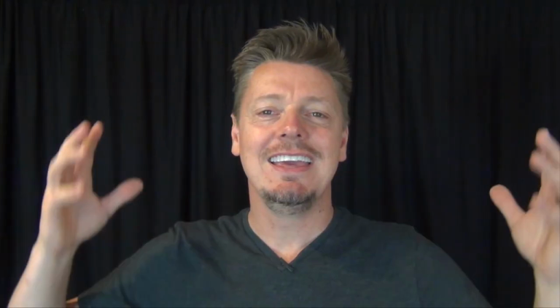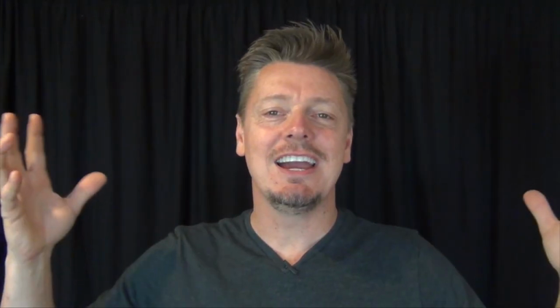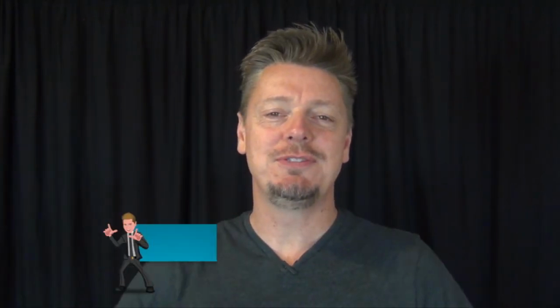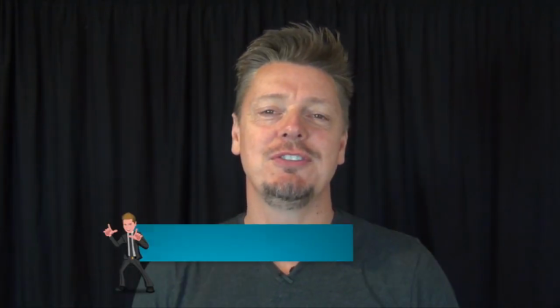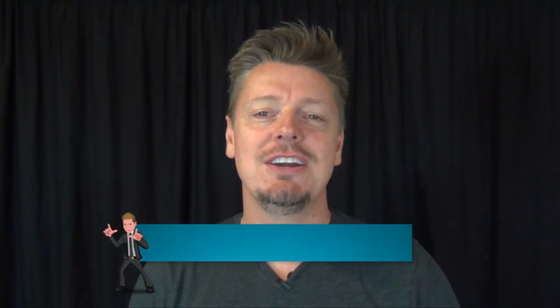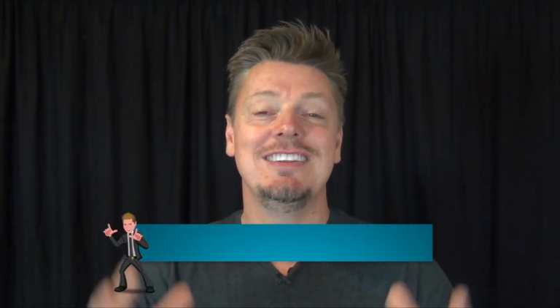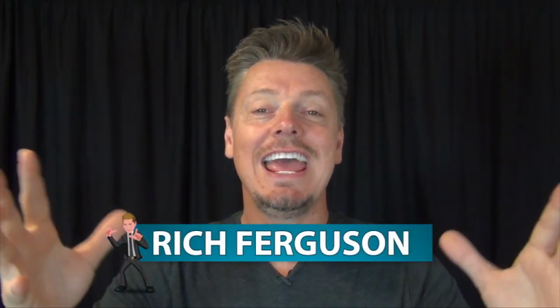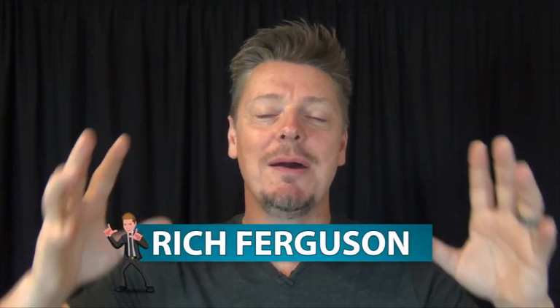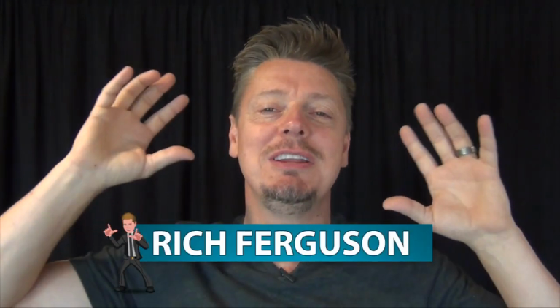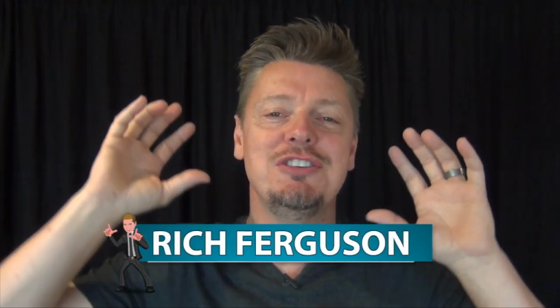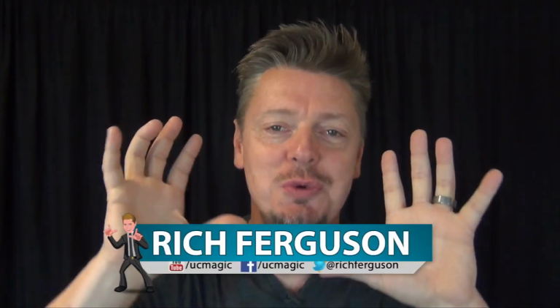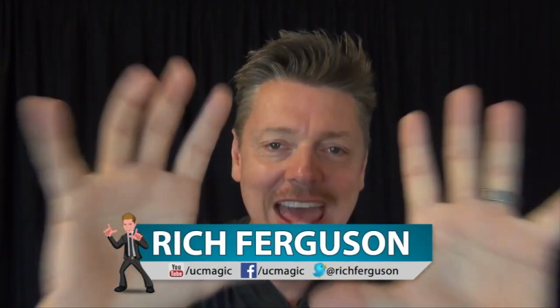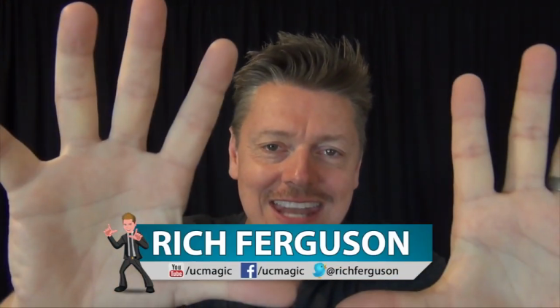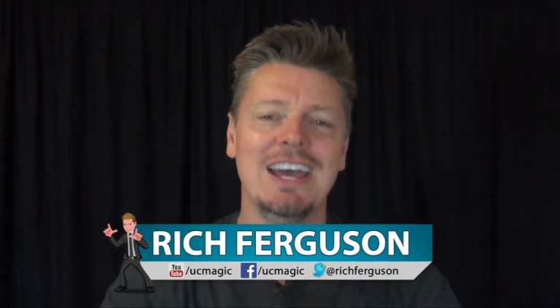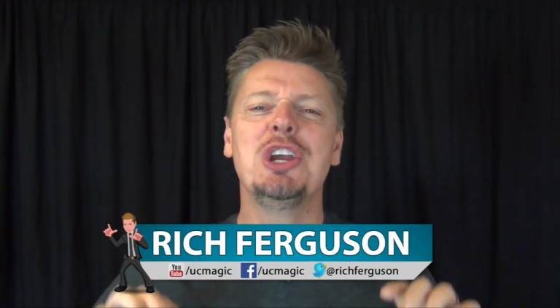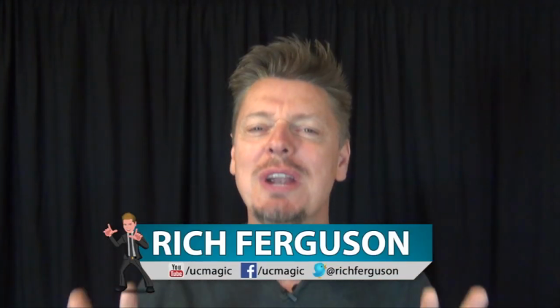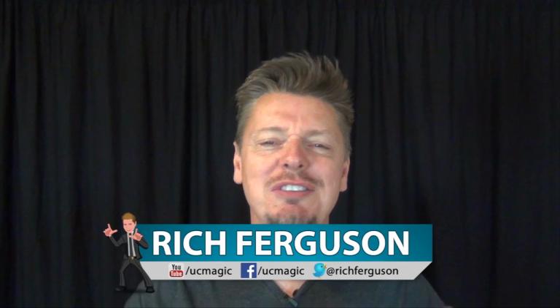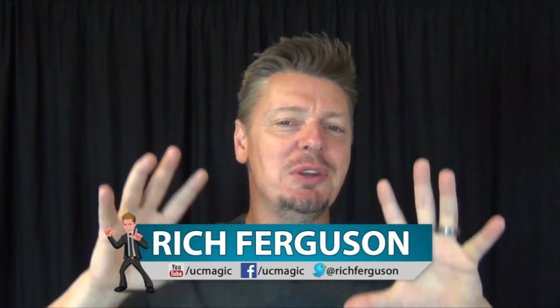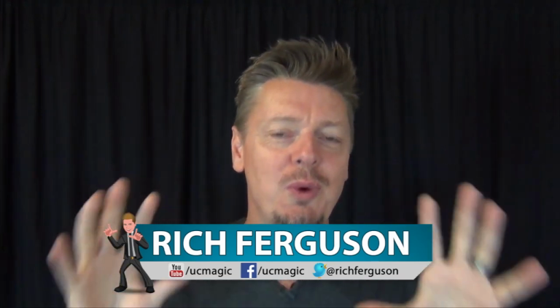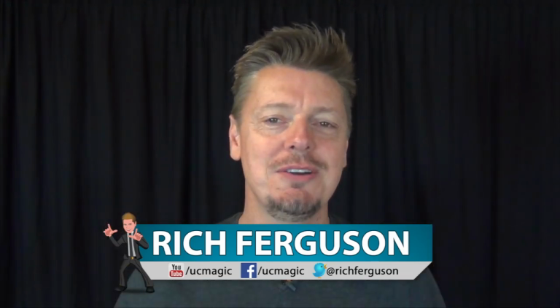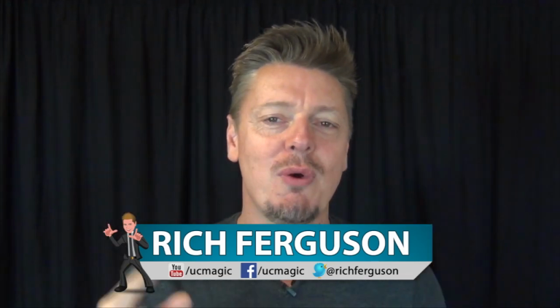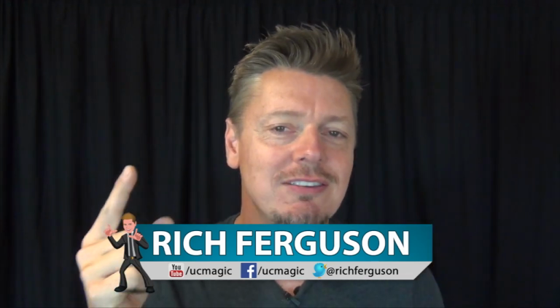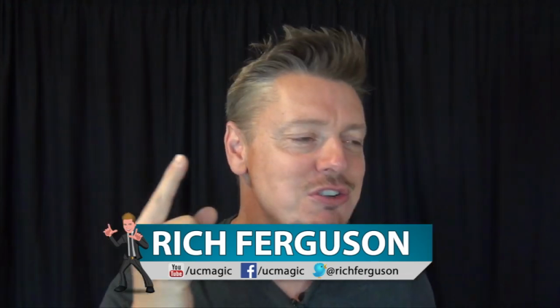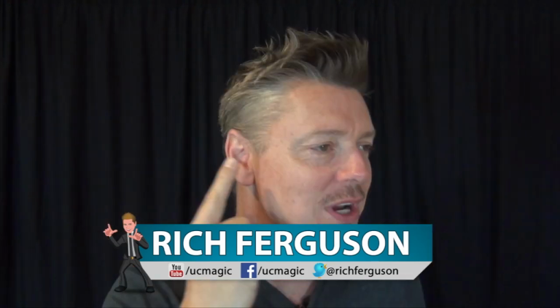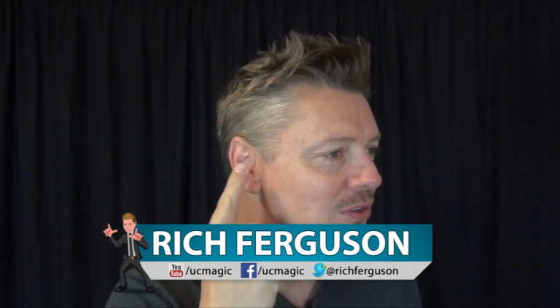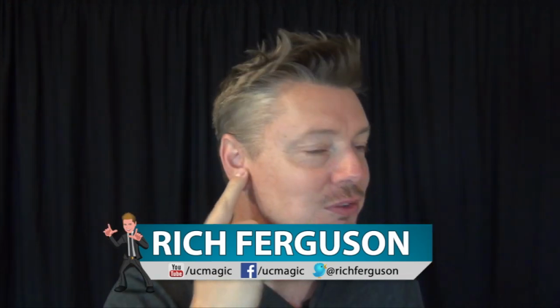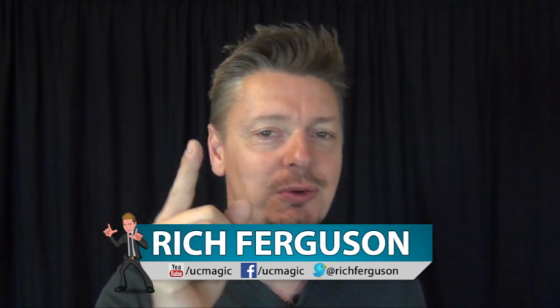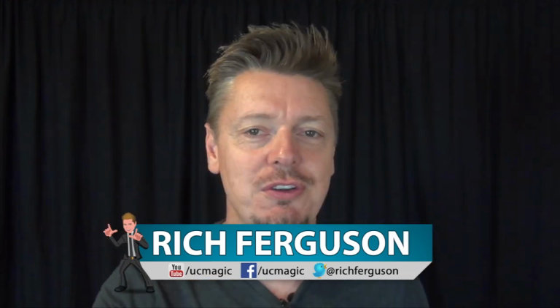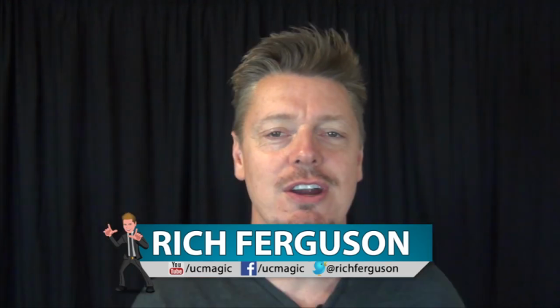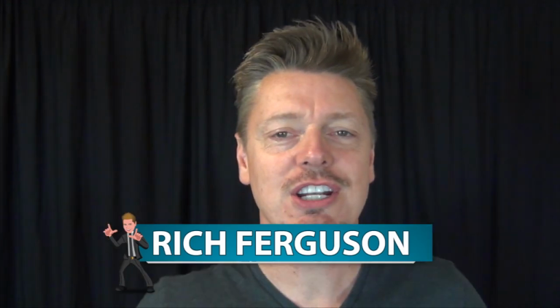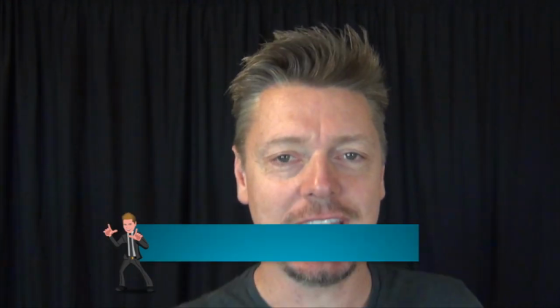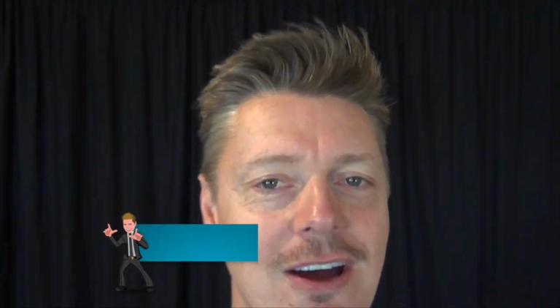Hey guys, Rich Ferguson here, and today I'm going to be teaching you 10 crazy and weird pranks and tricks you can do with your ear. Check it out.